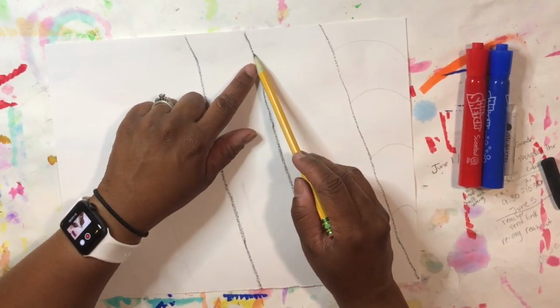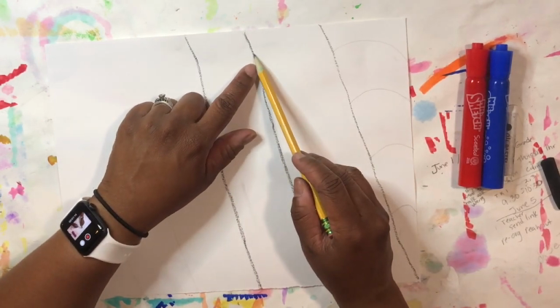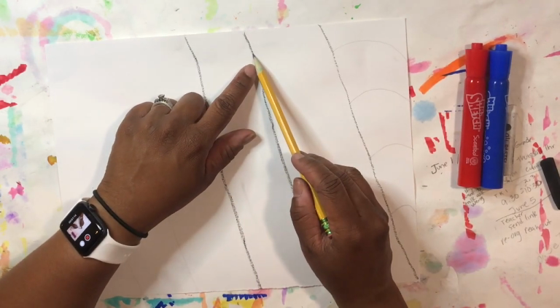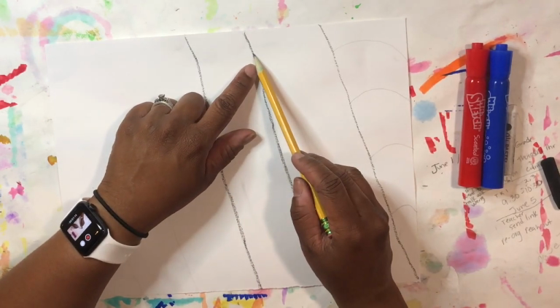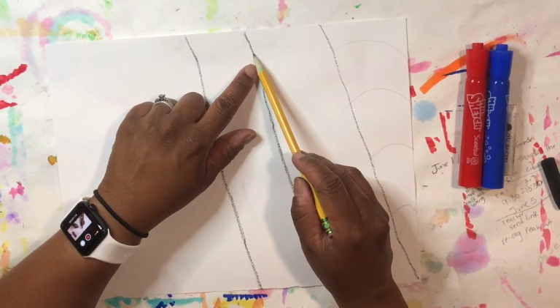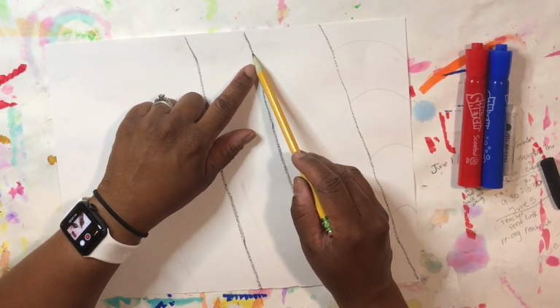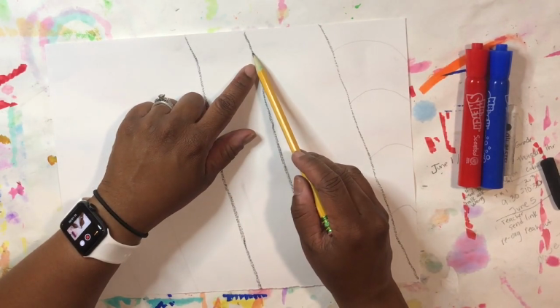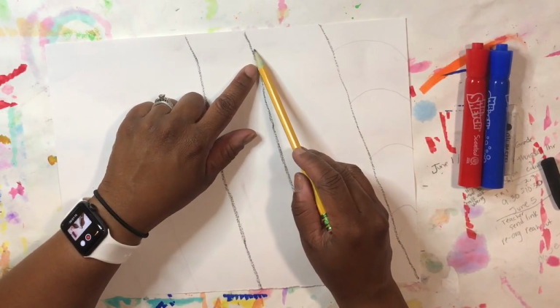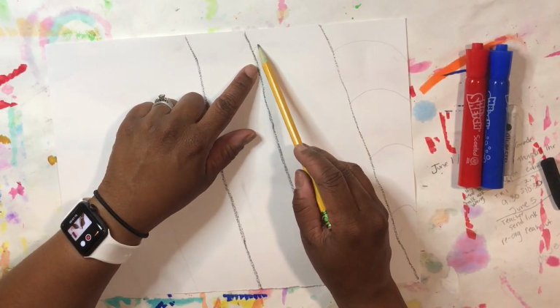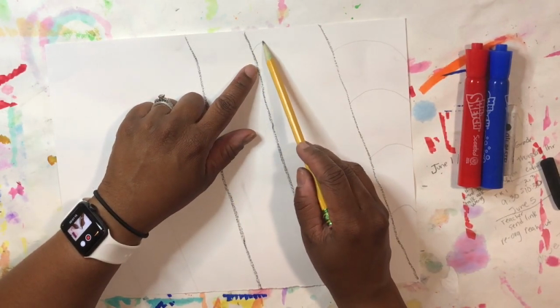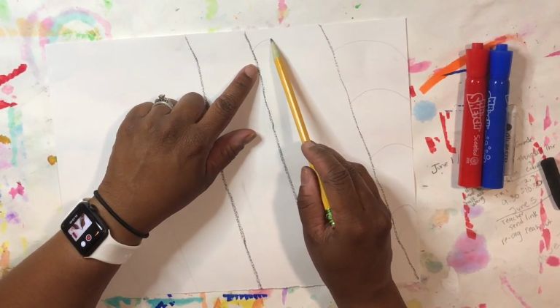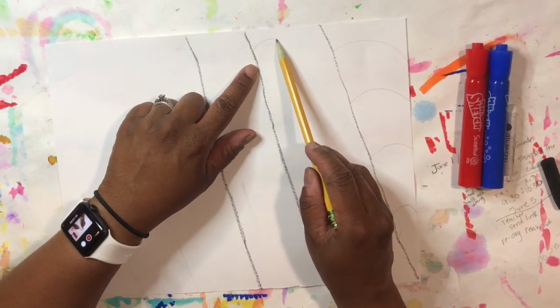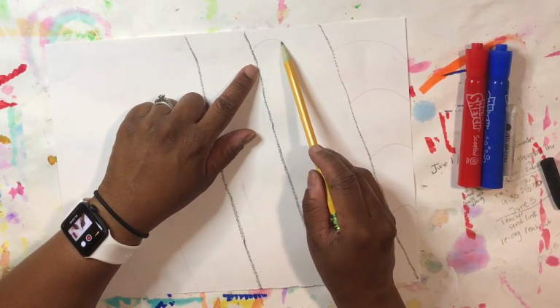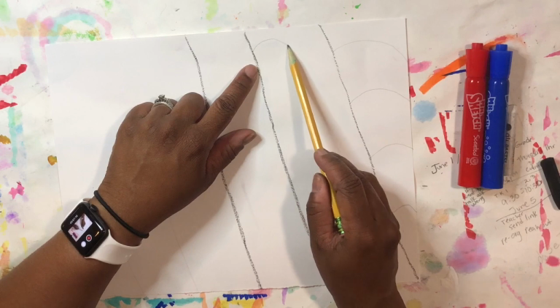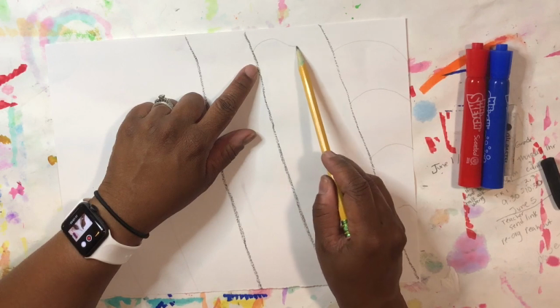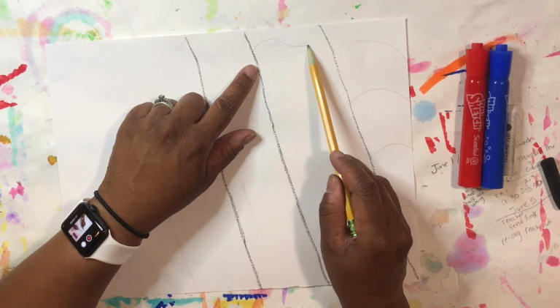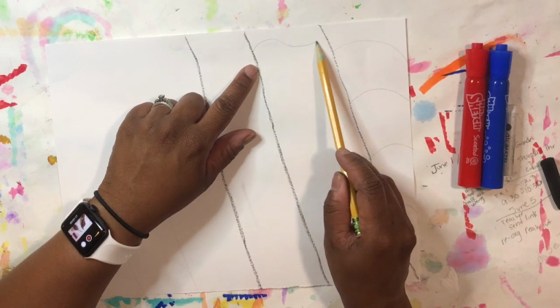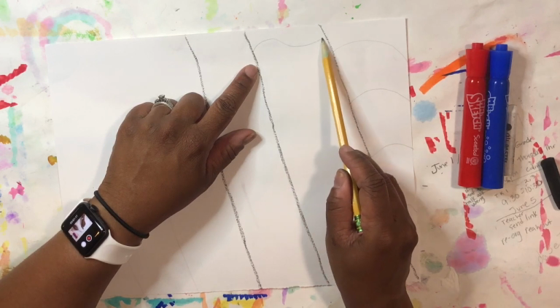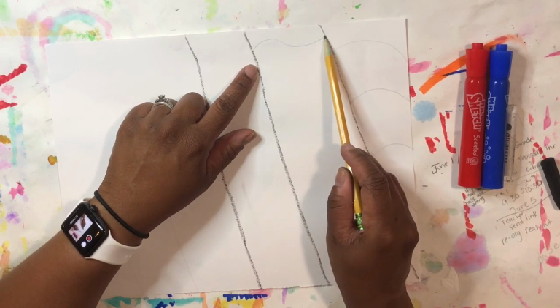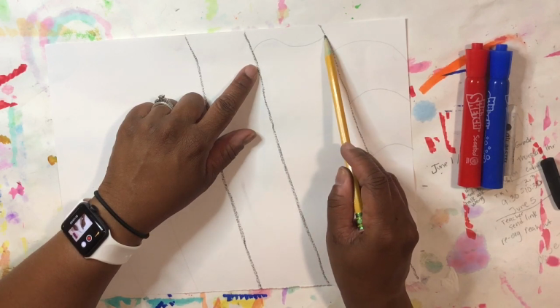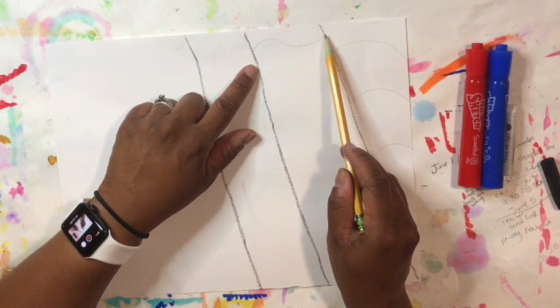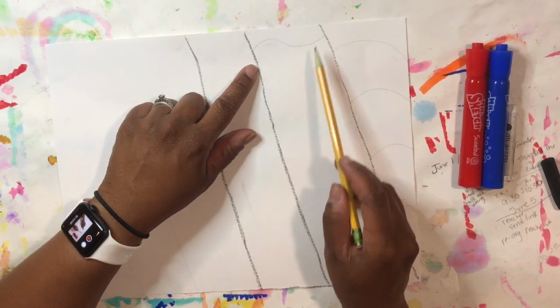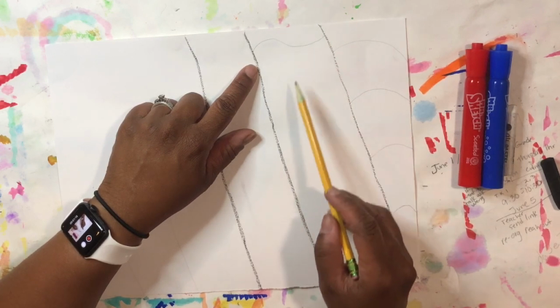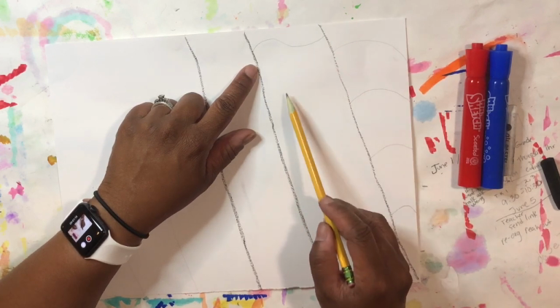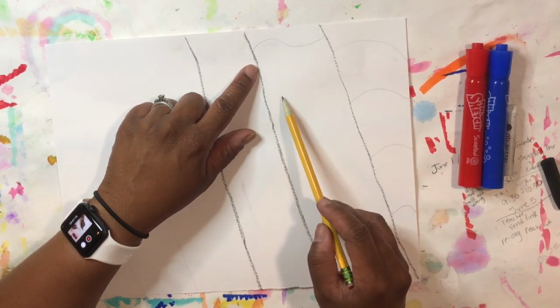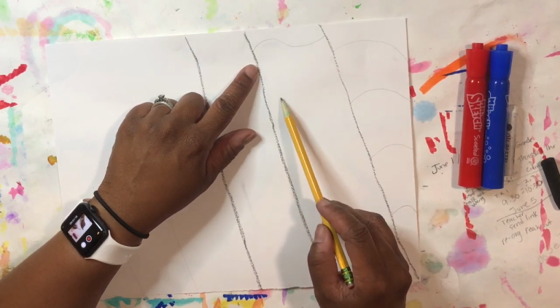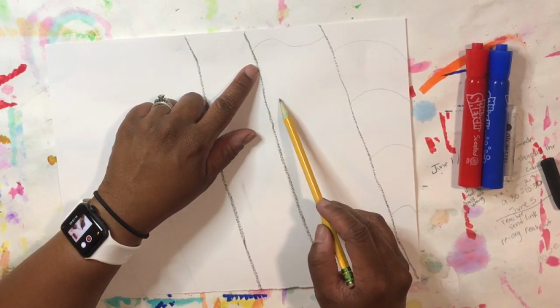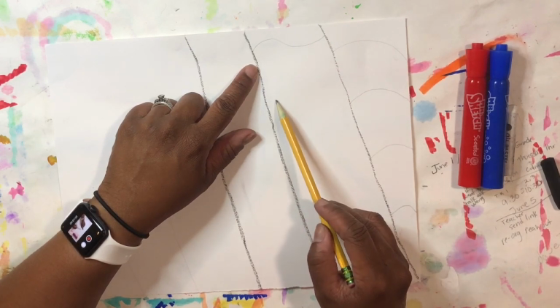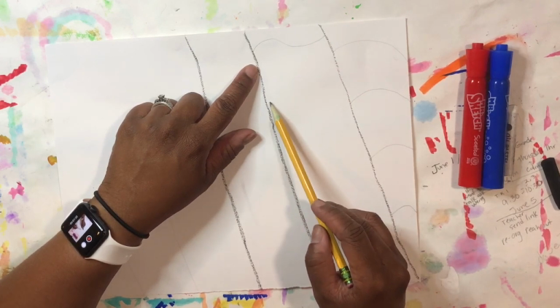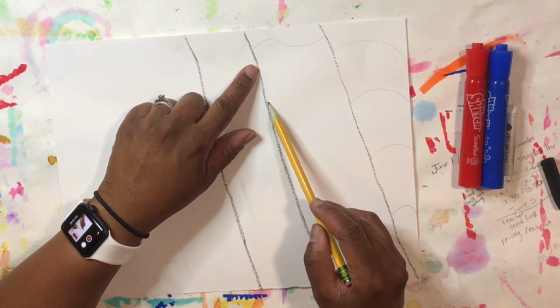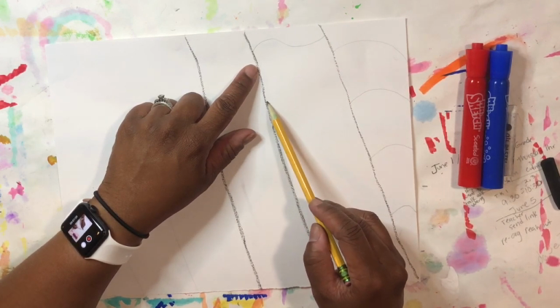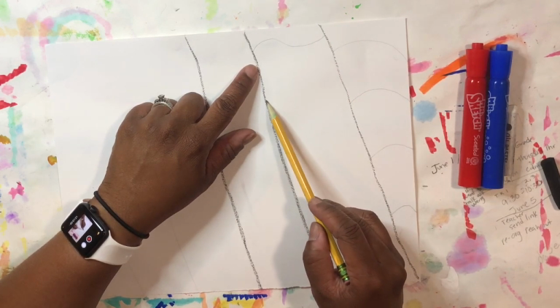On my next area I start to use a wiggly line just to give it a more wavy effect.